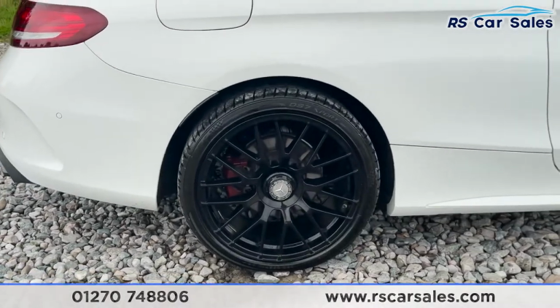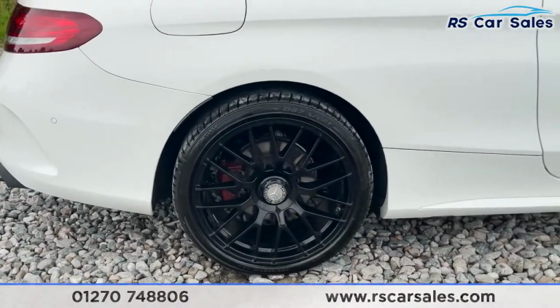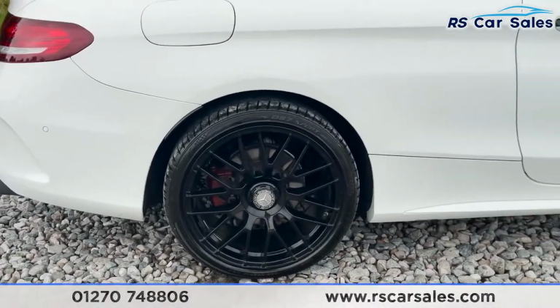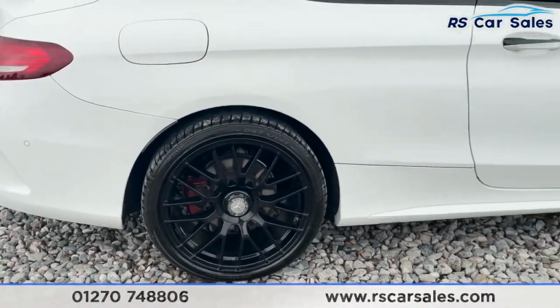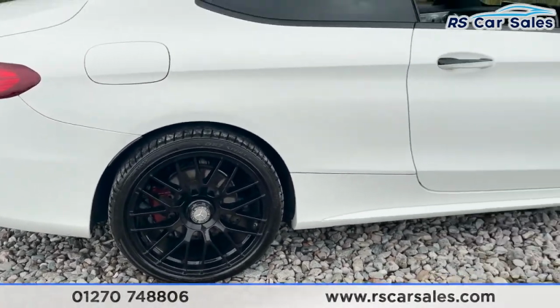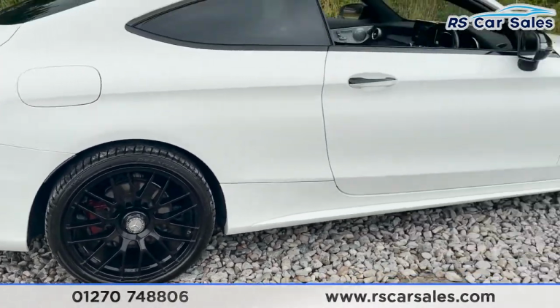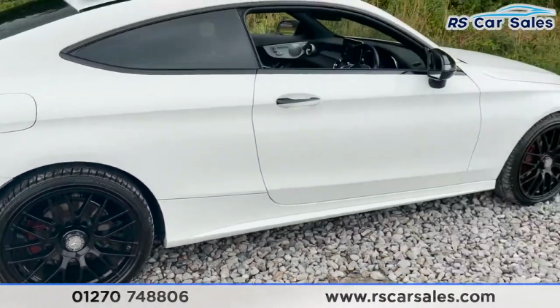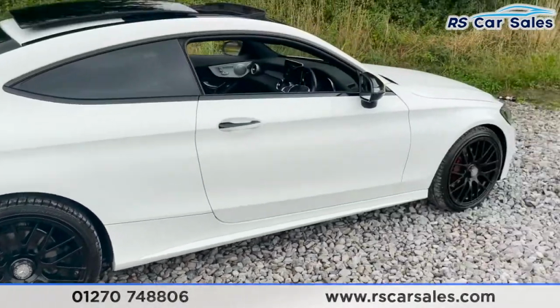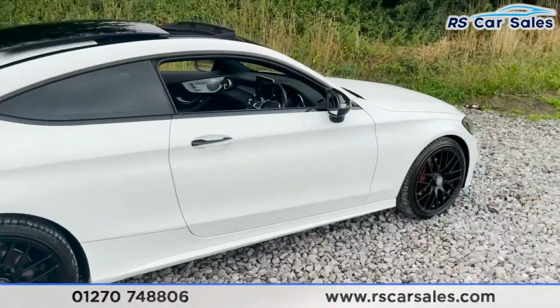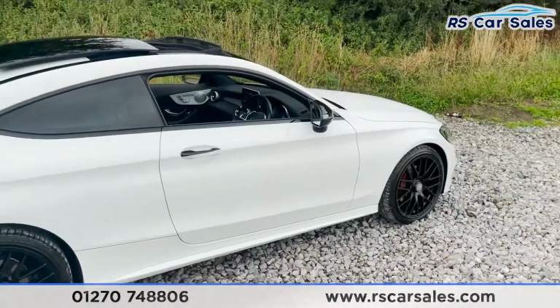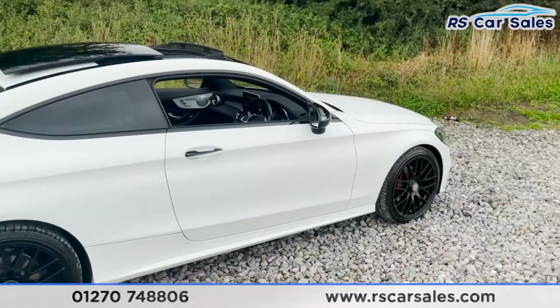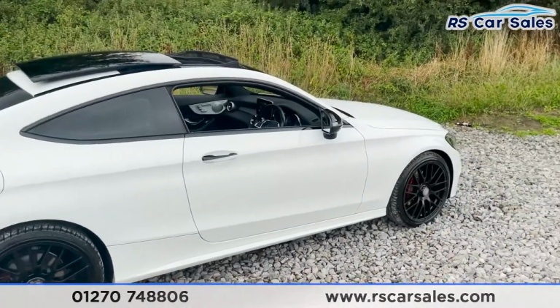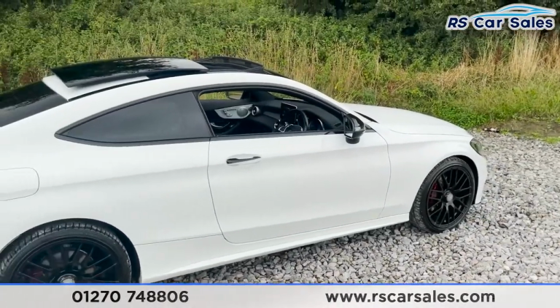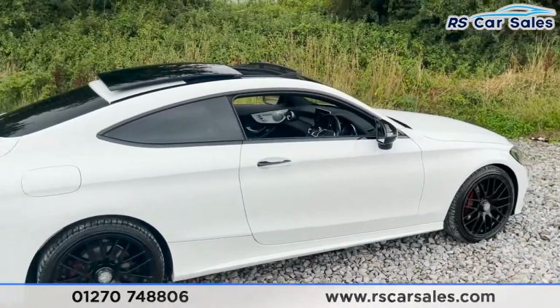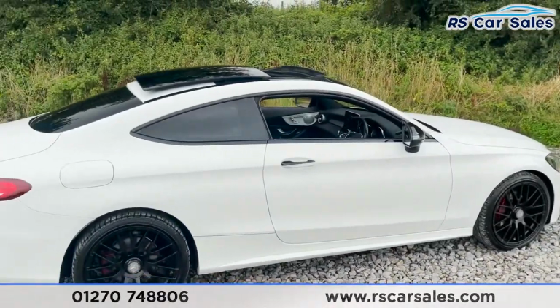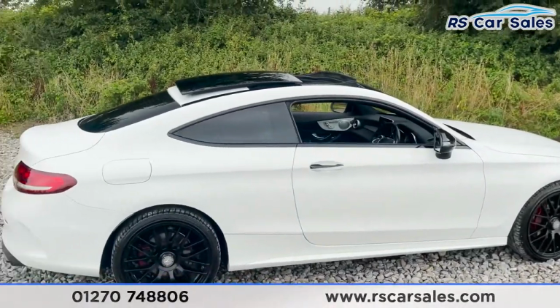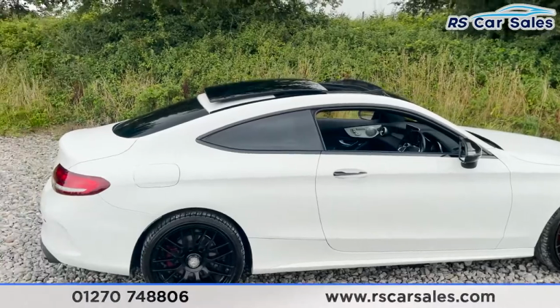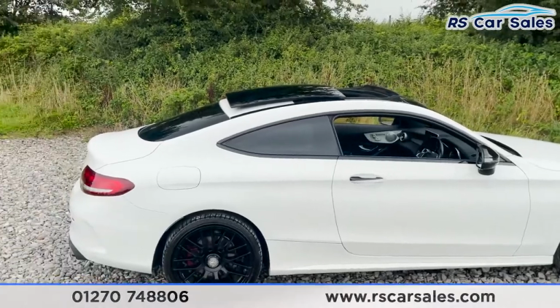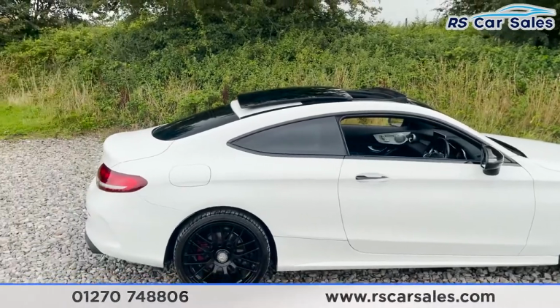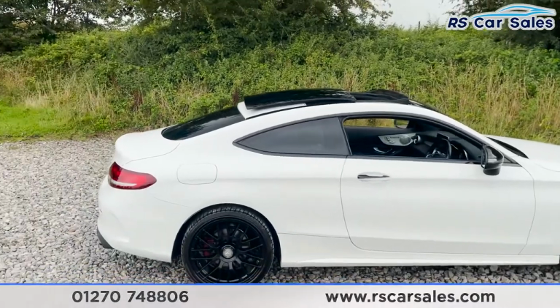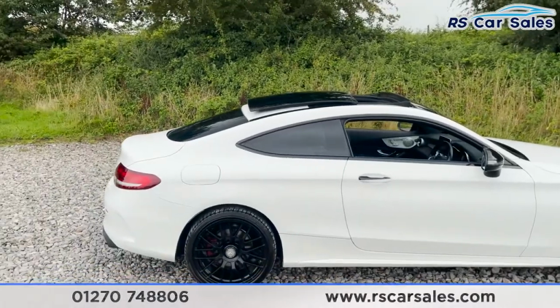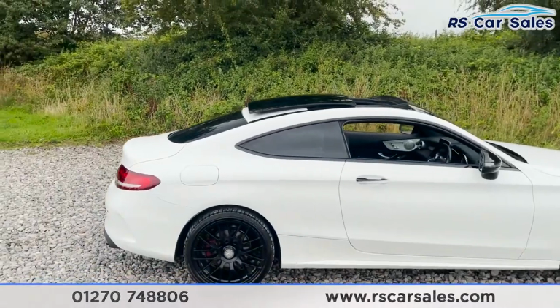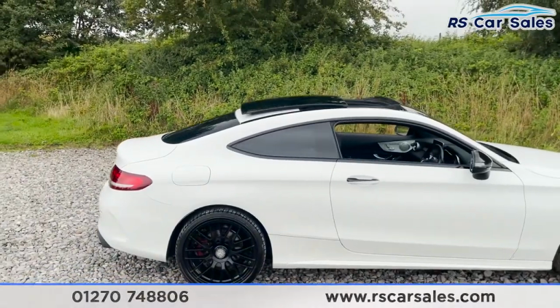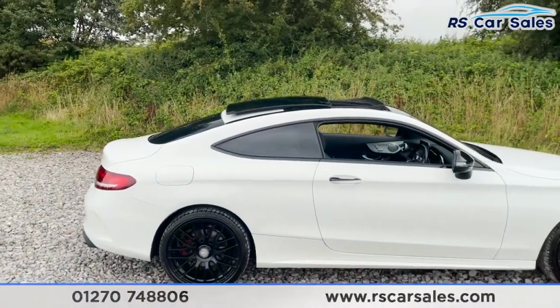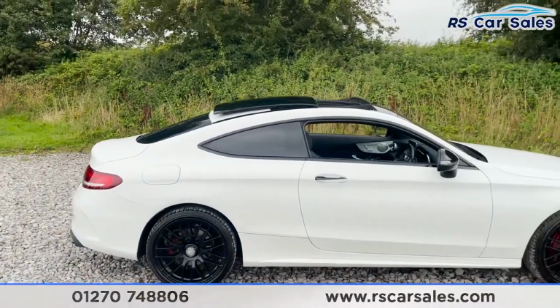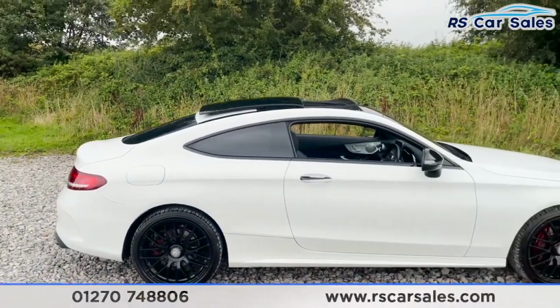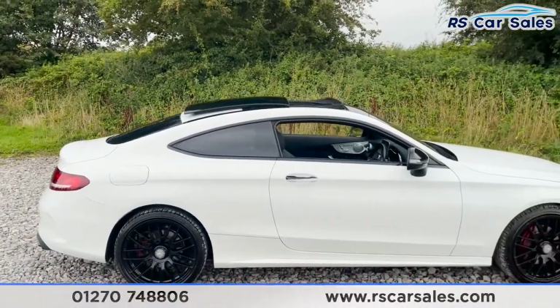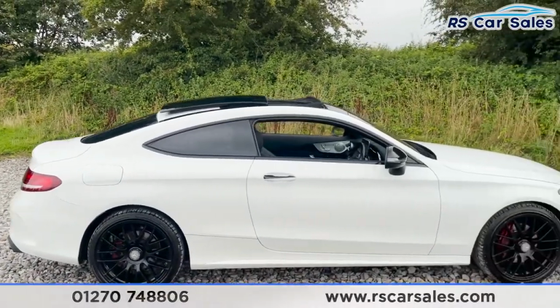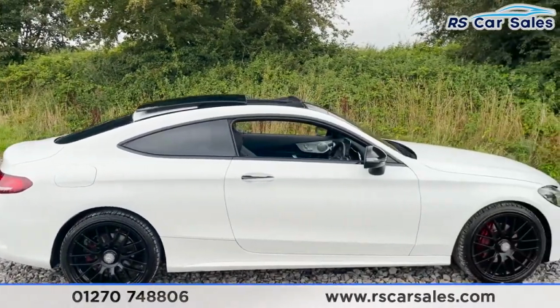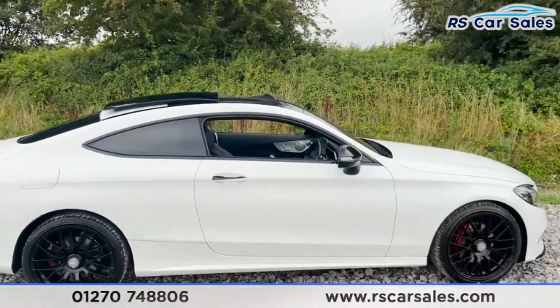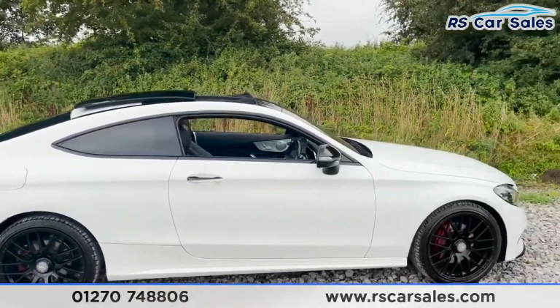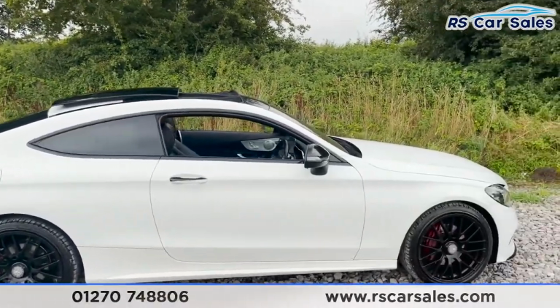You do have keyless entry and go as well in this vehicle — and can we just say how nice is the contrast between white and black on this car.